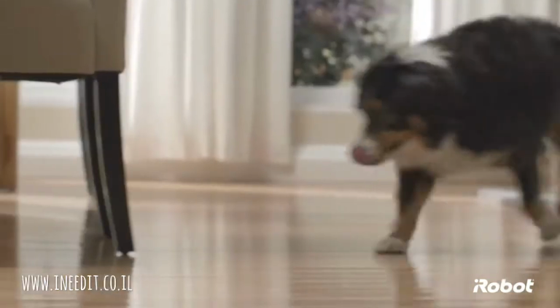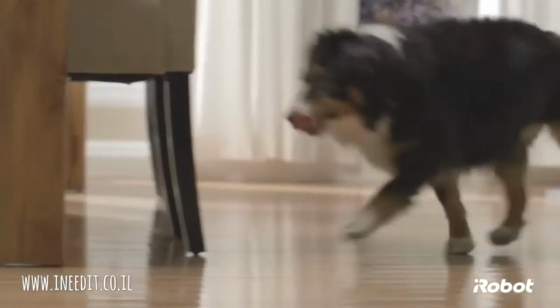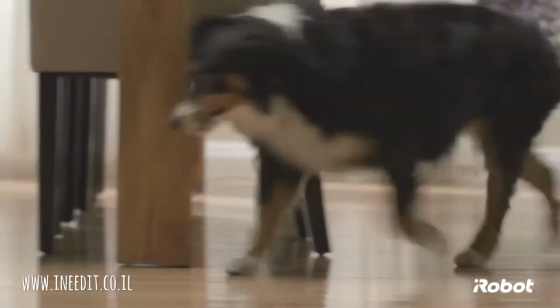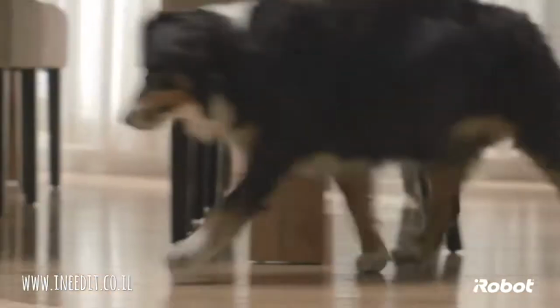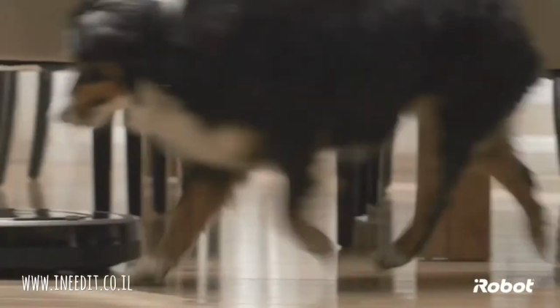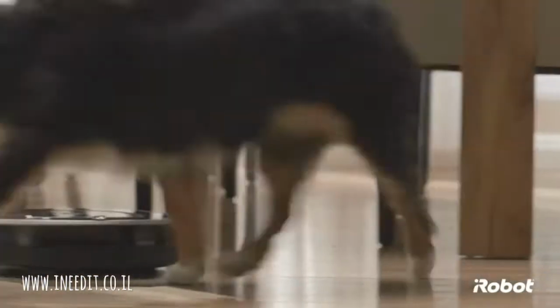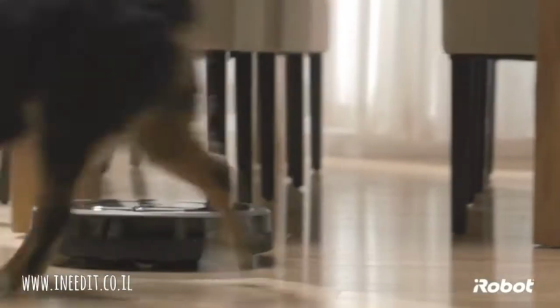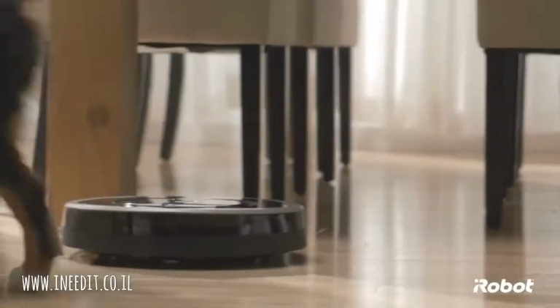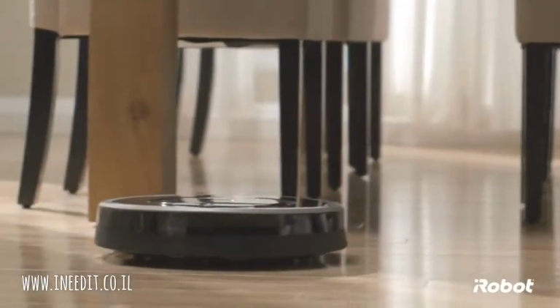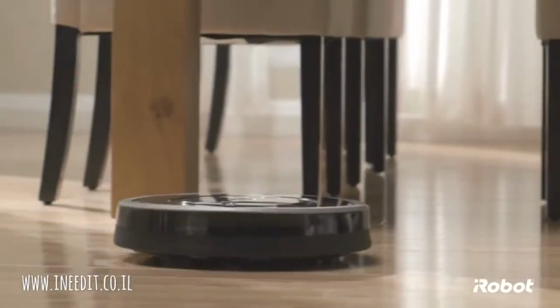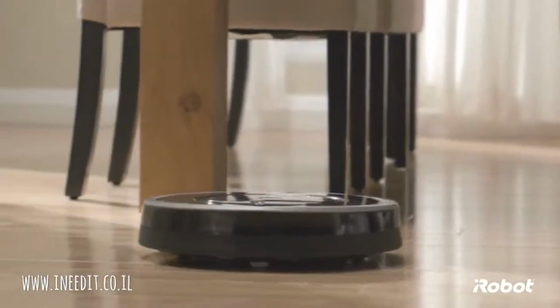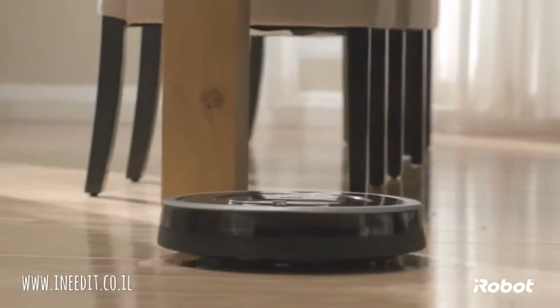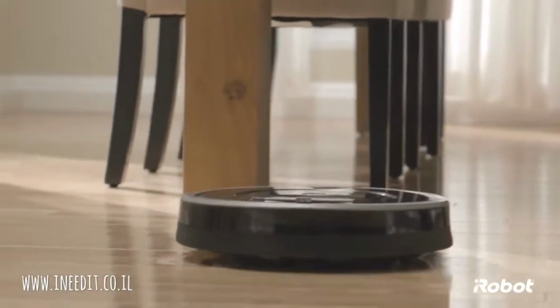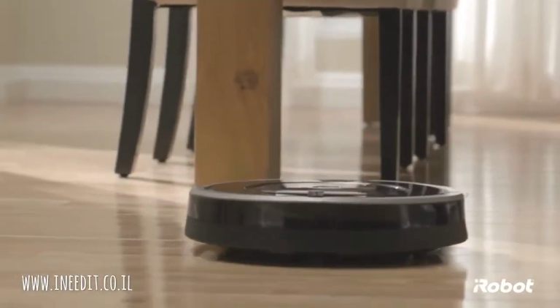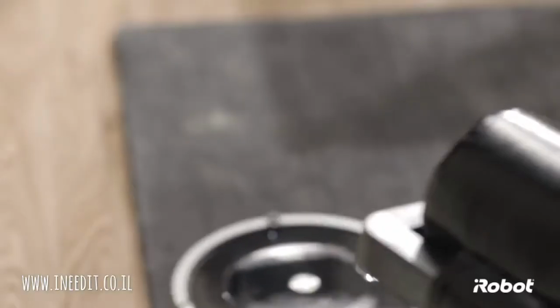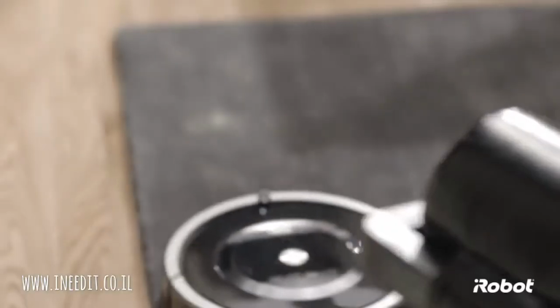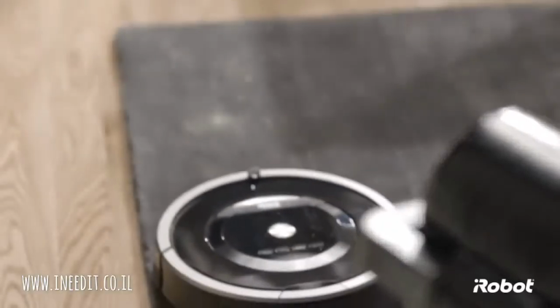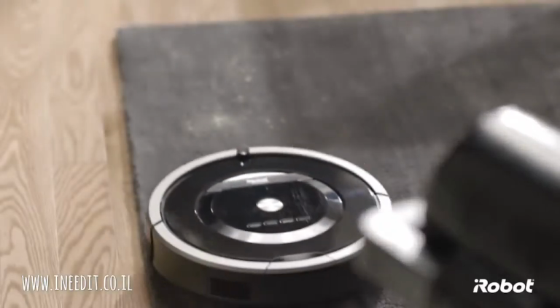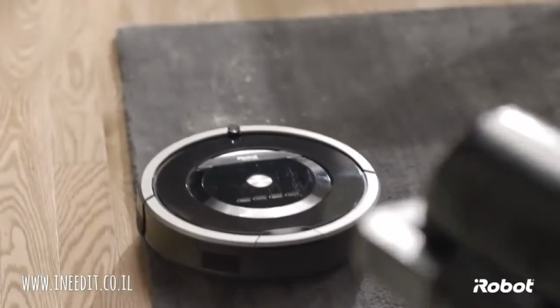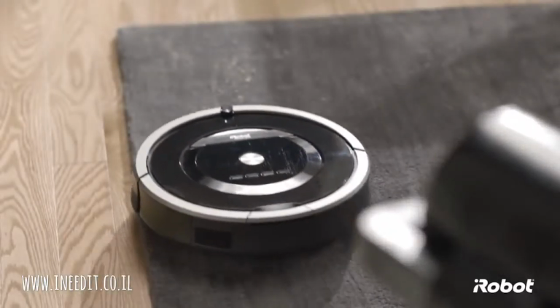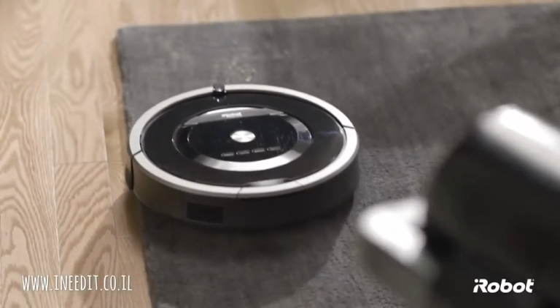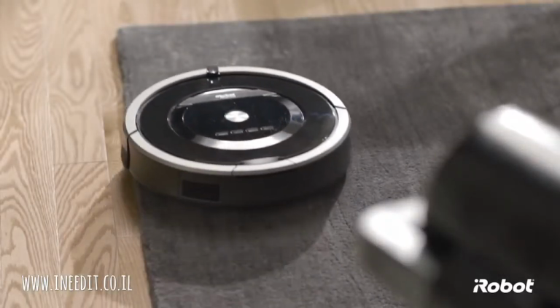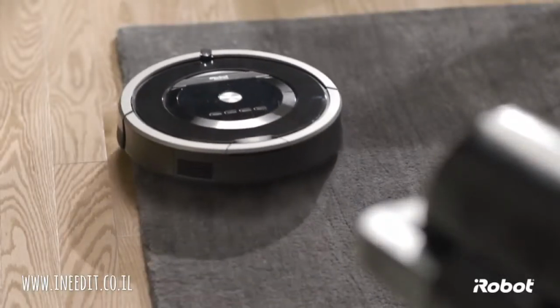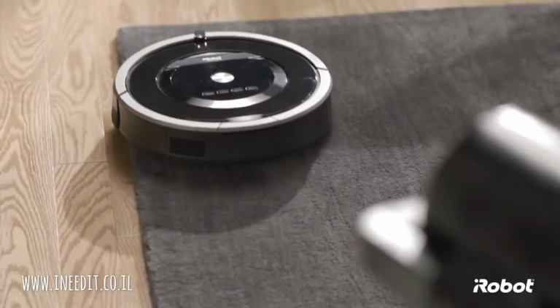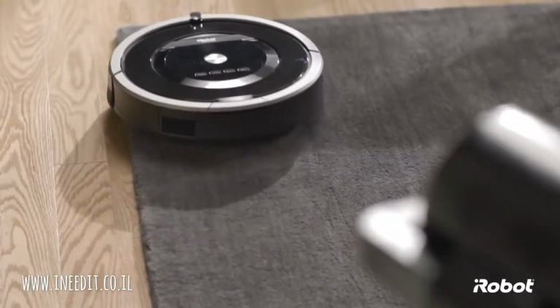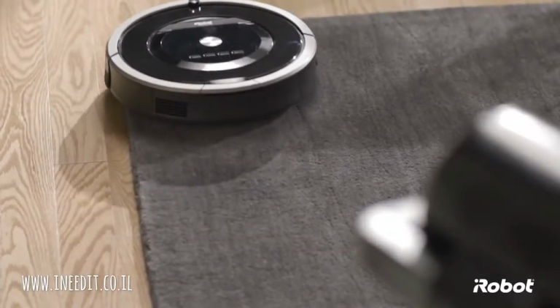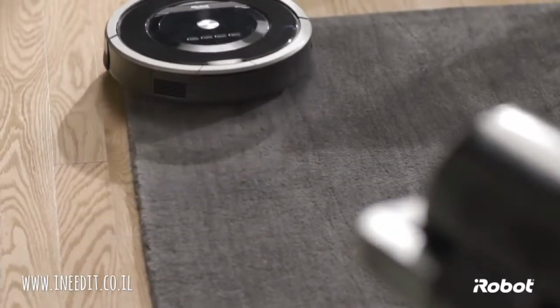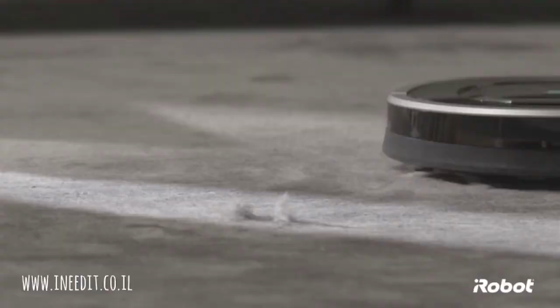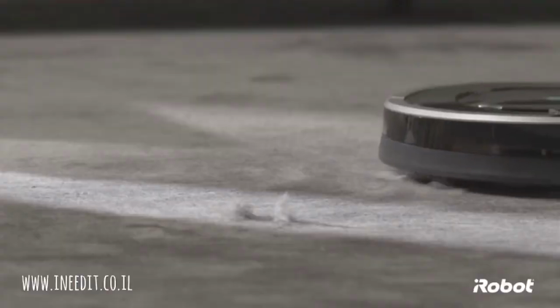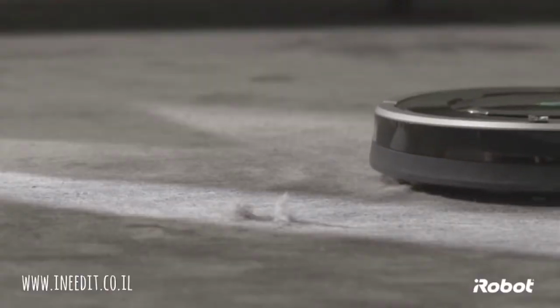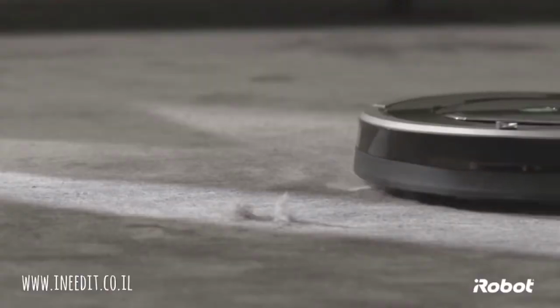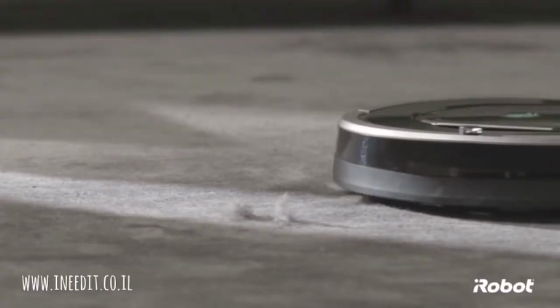Great for homes with pets or allergy sufferers, Roomba traps fine dust particles, drawing them into a sealed bin and out of the air that you breathe.